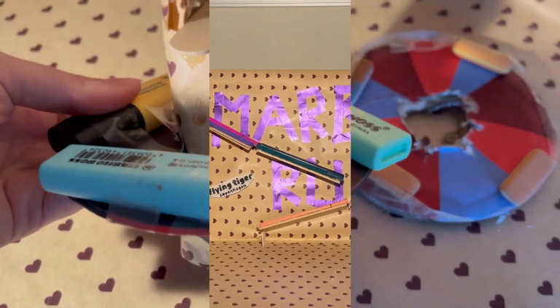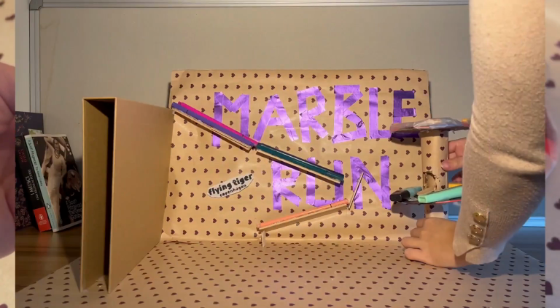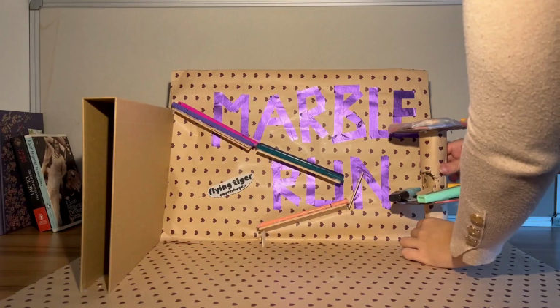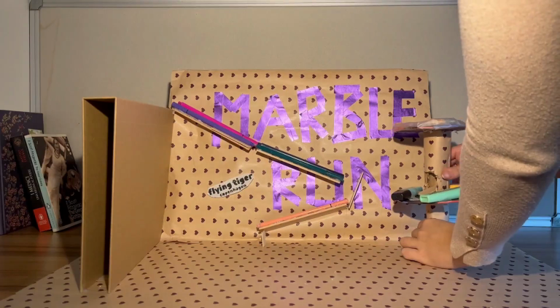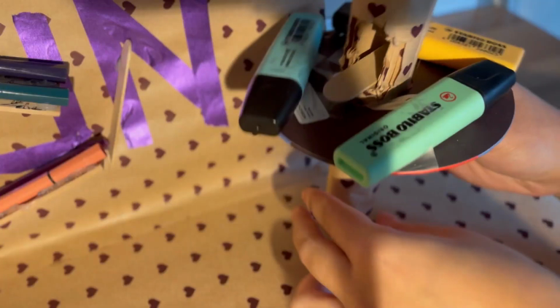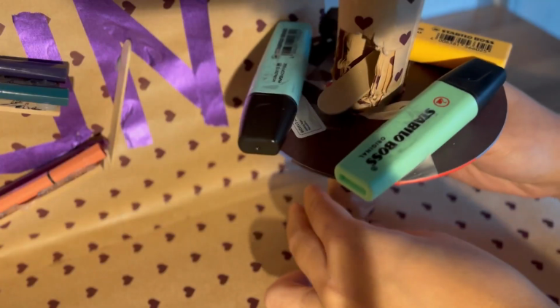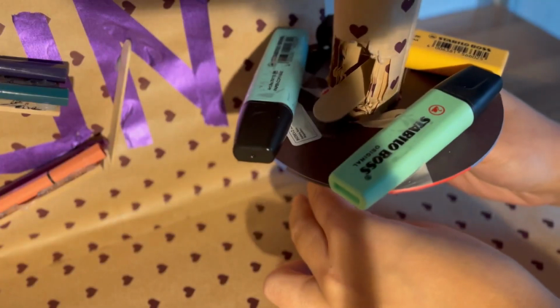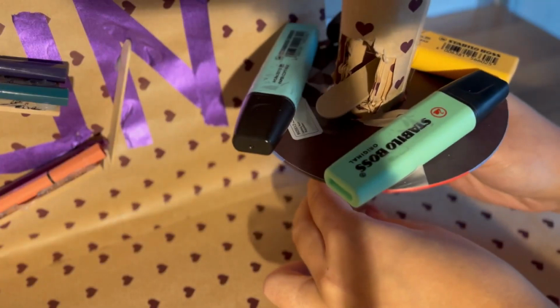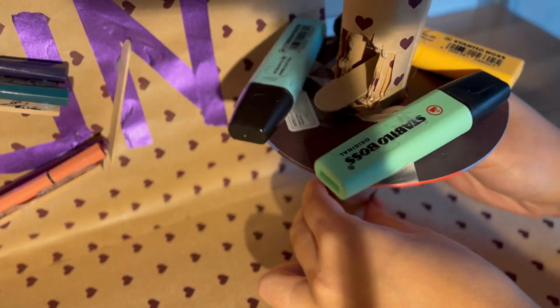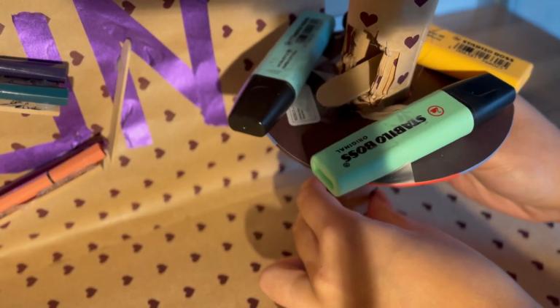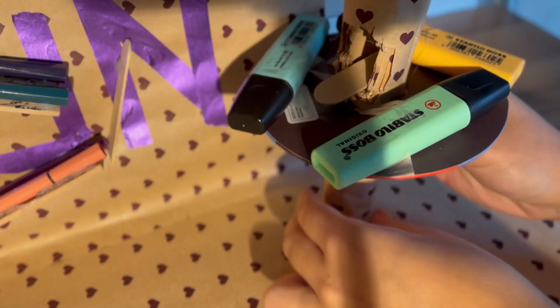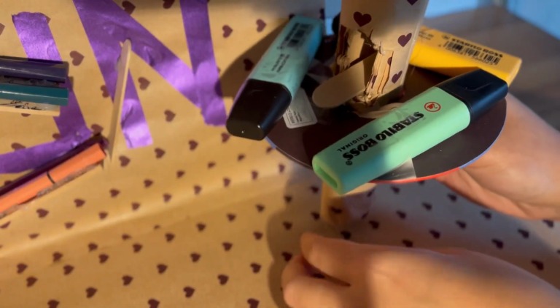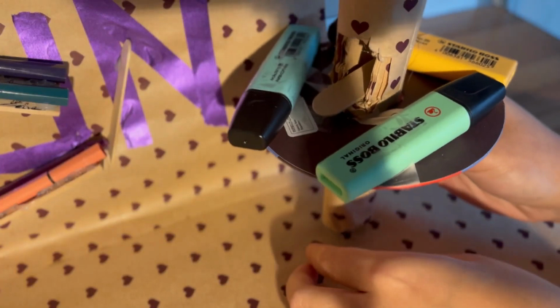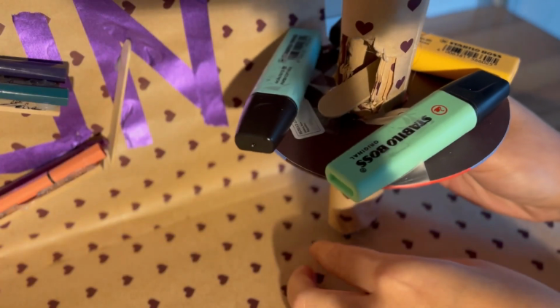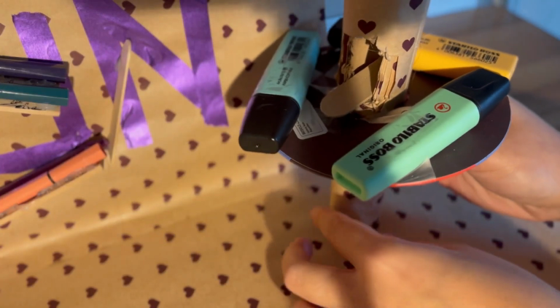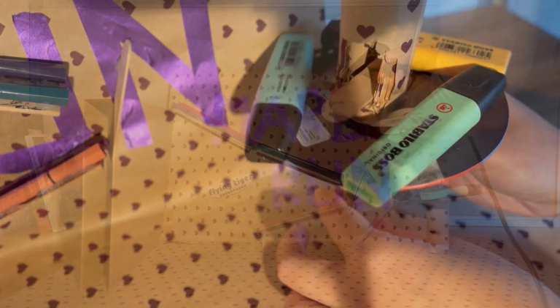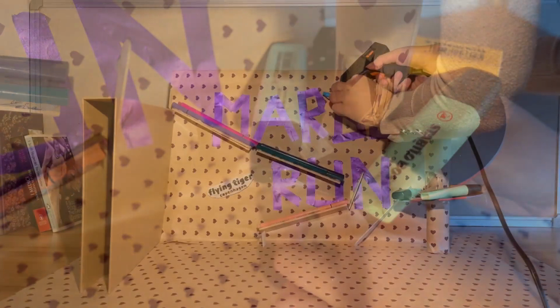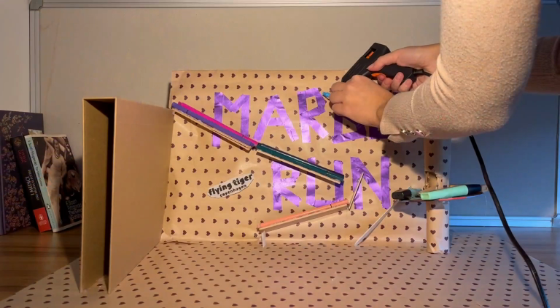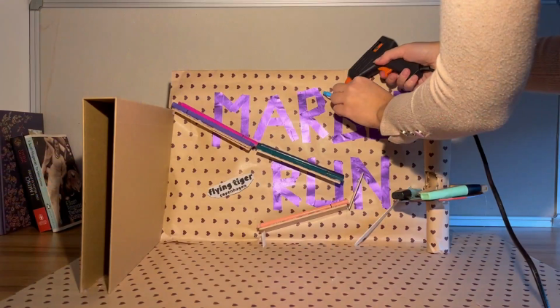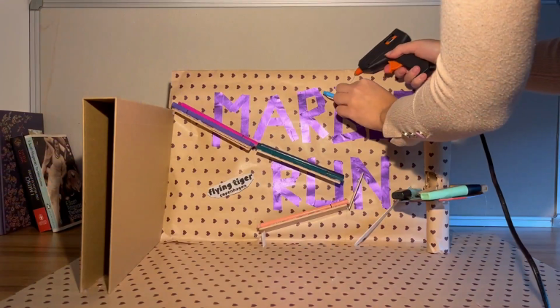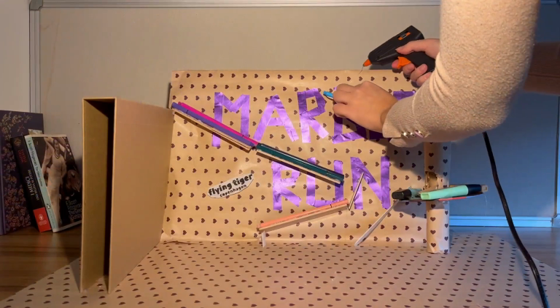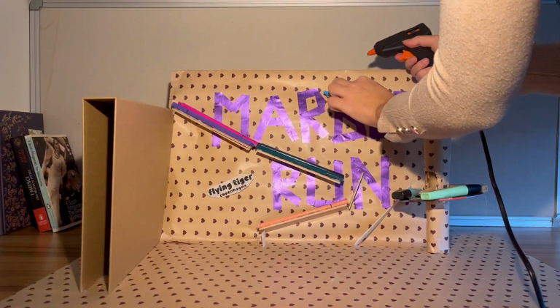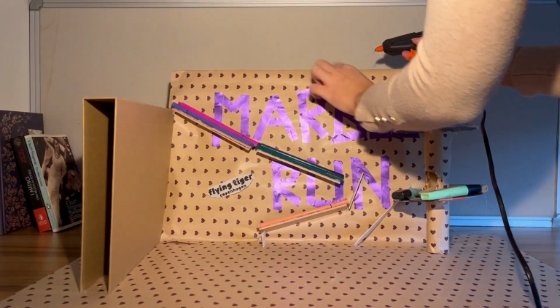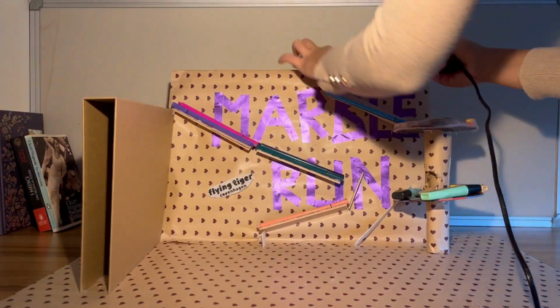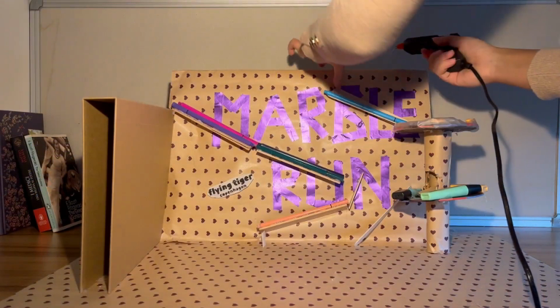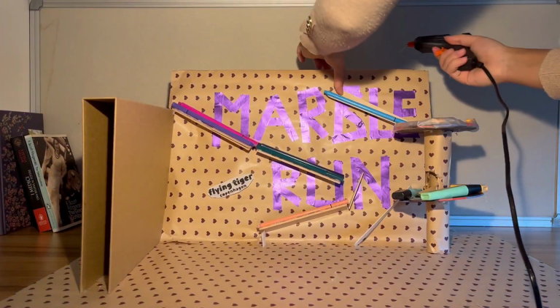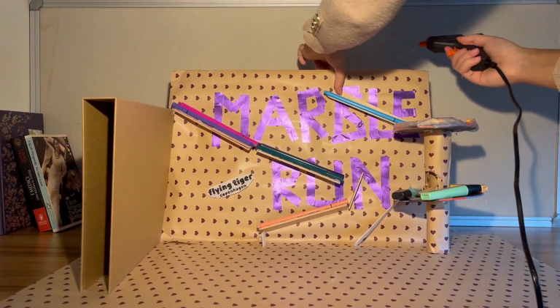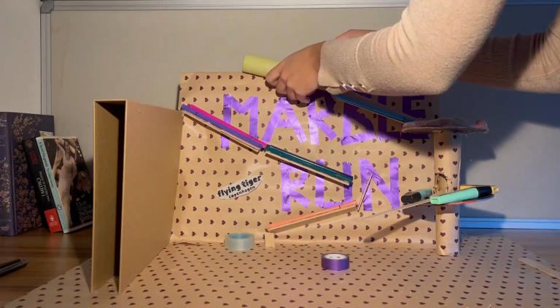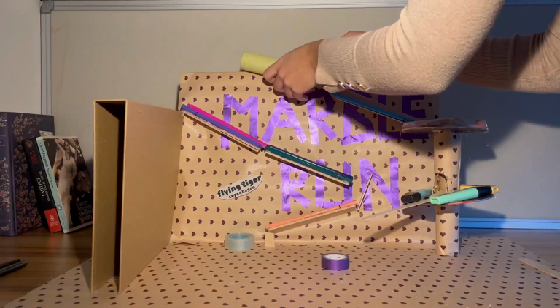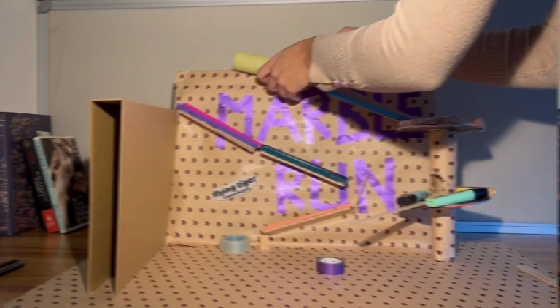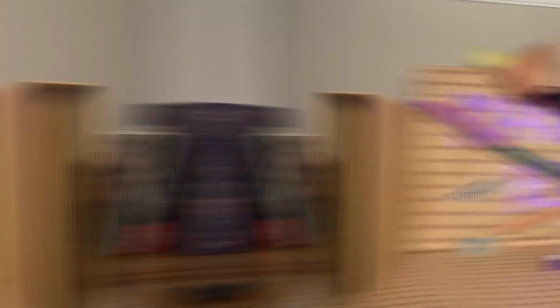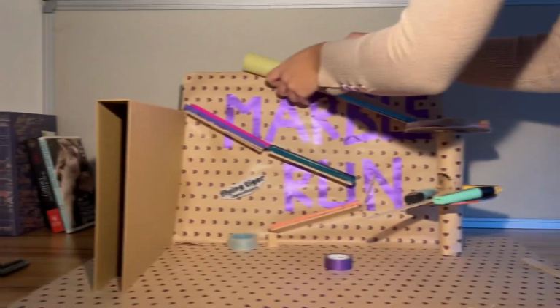You can stick everything to the base. And here we are — you can add other stuff to make it more exciting. And are you ready?